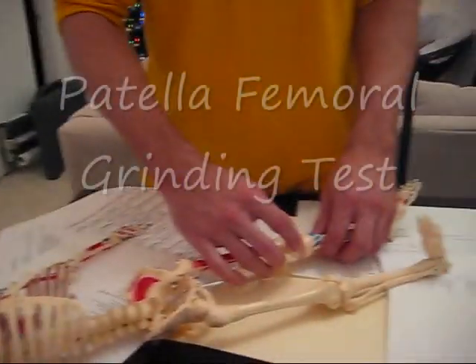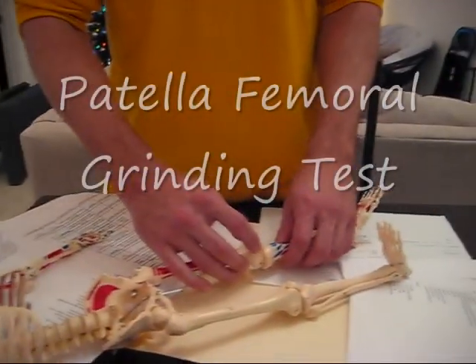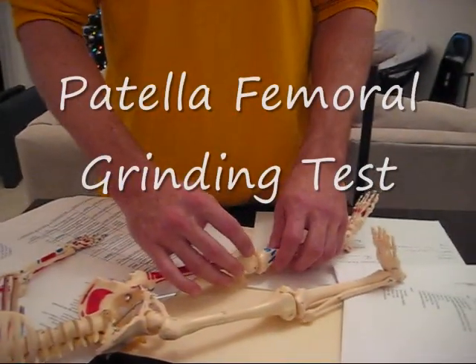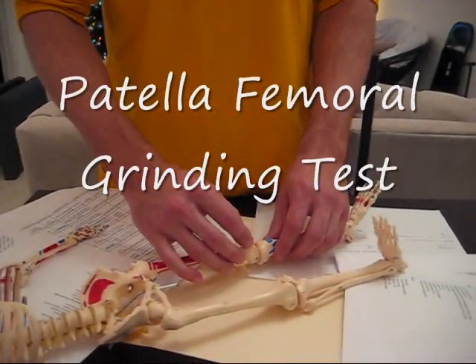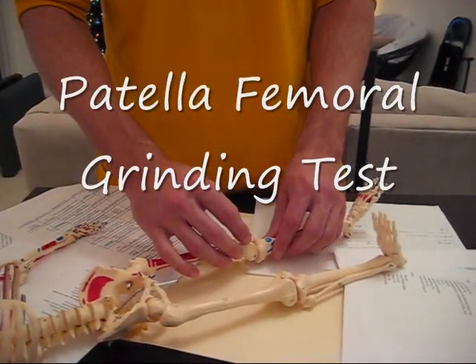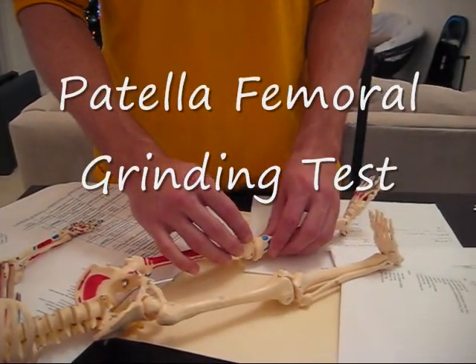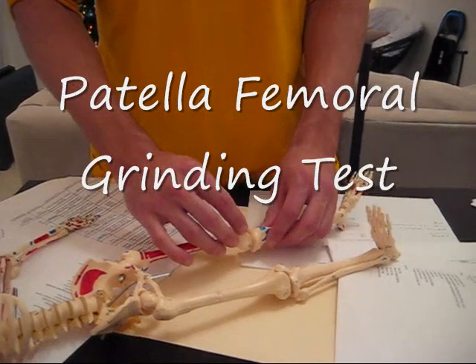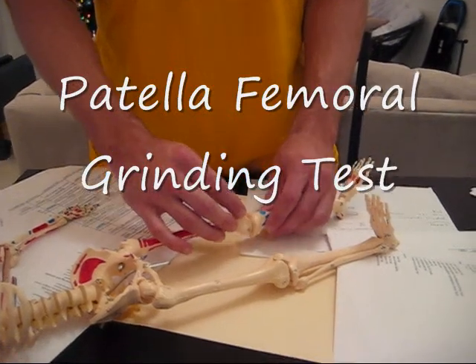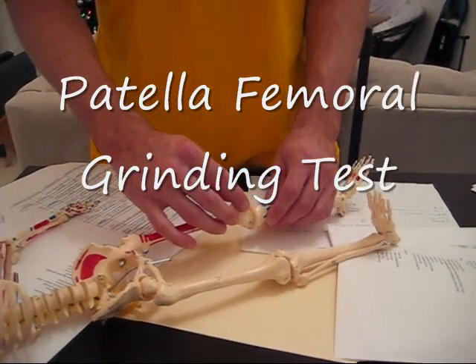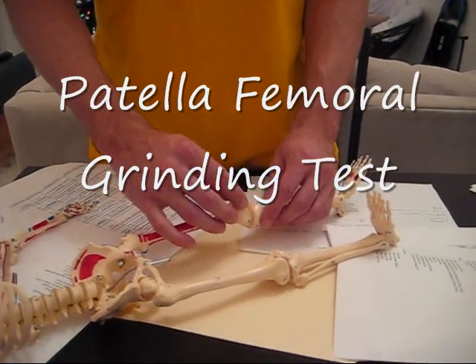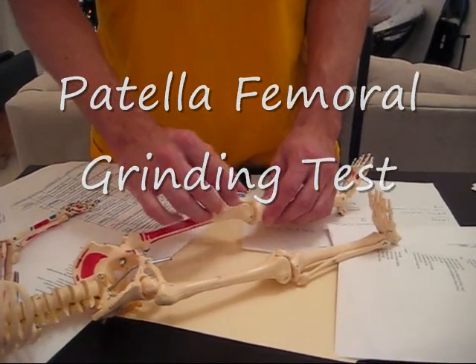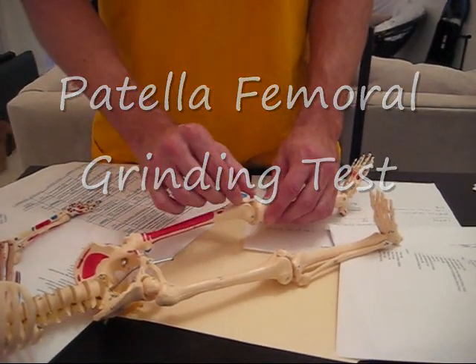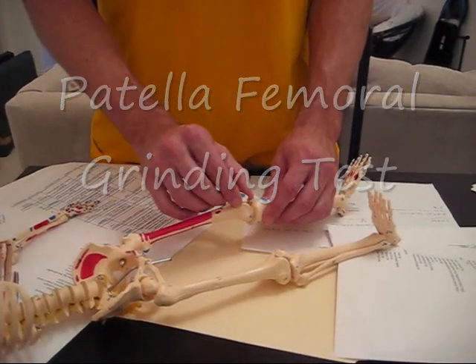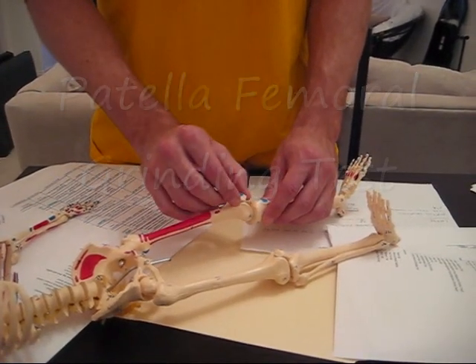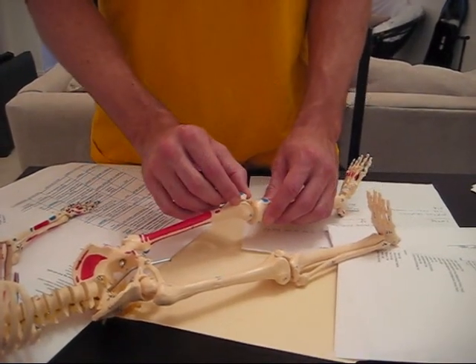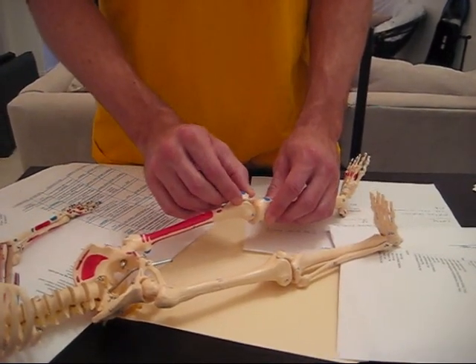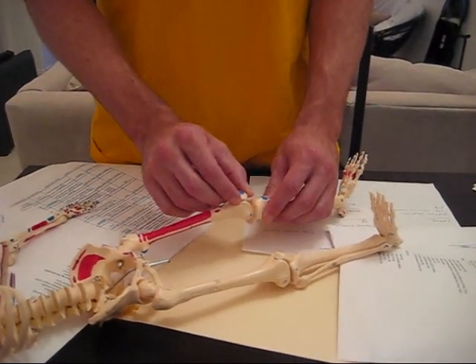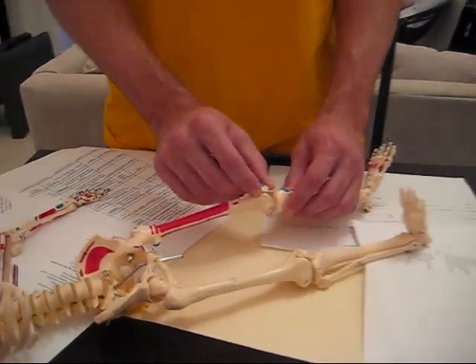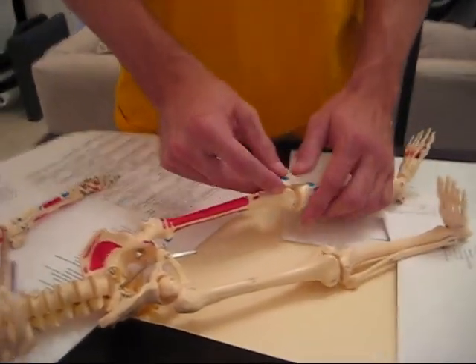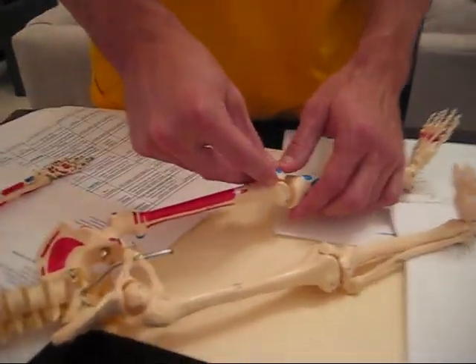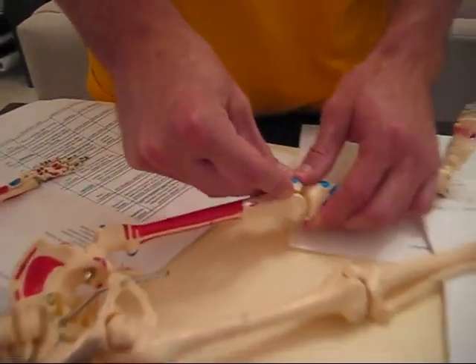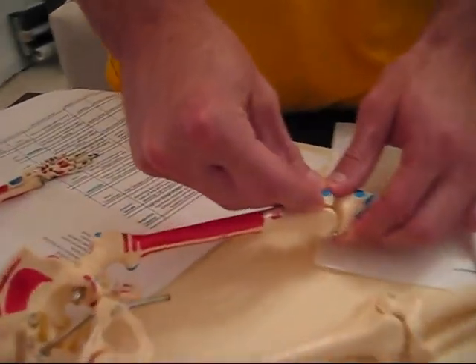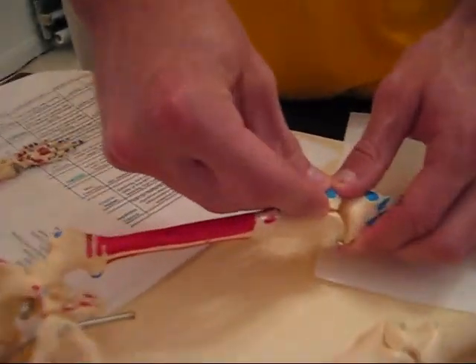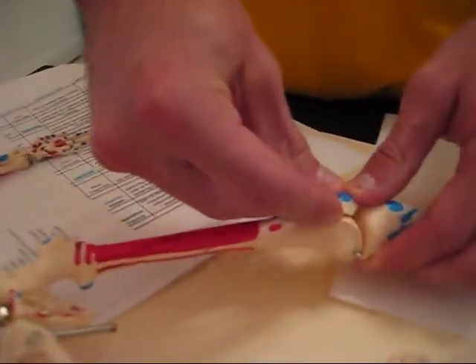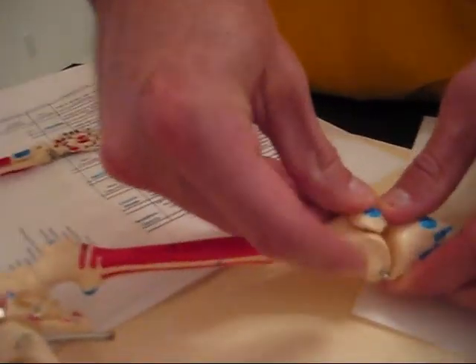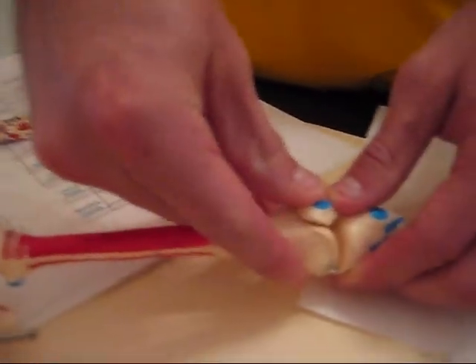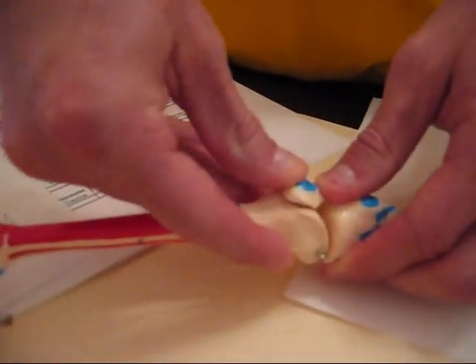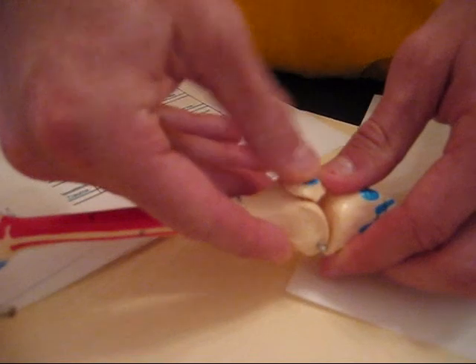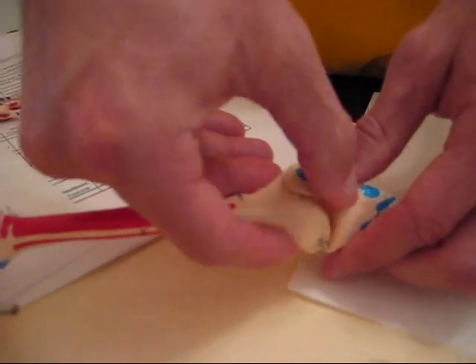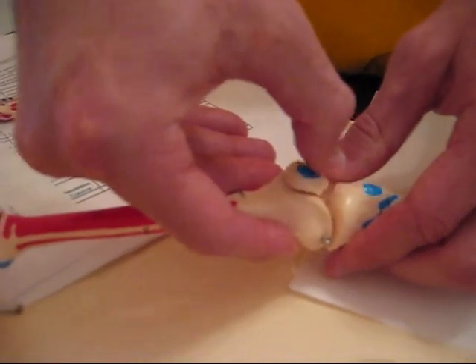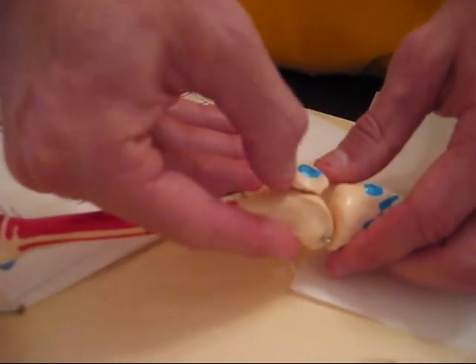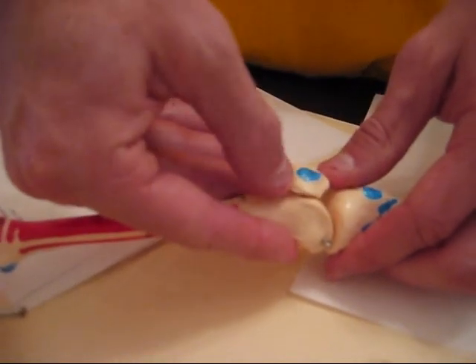Patellofemoral grinding — you want to push down and grind the patella around this area.